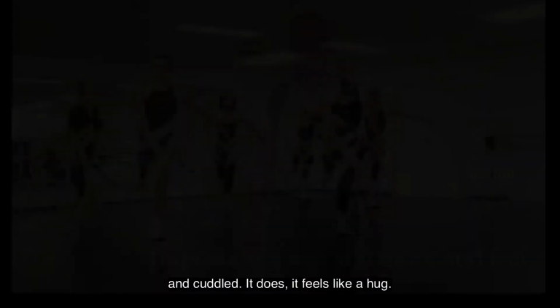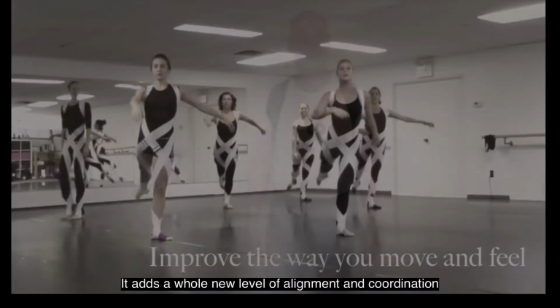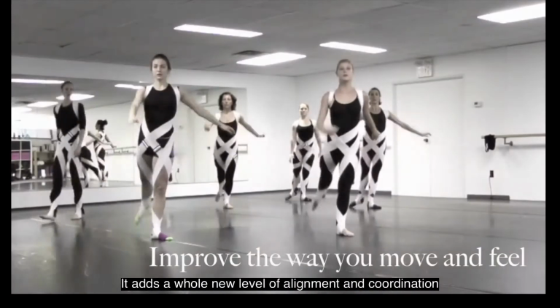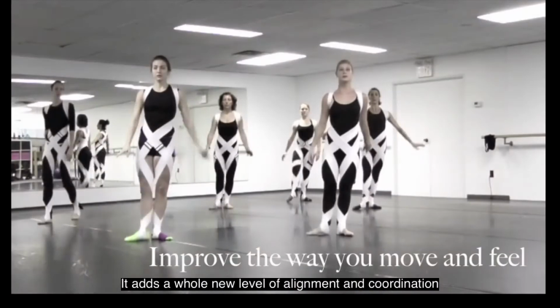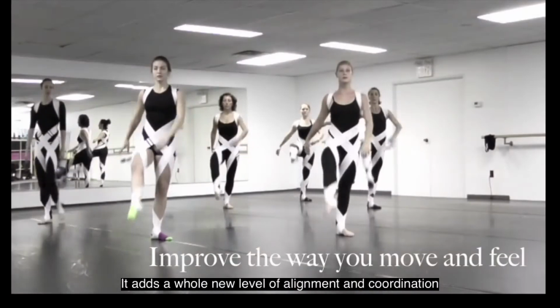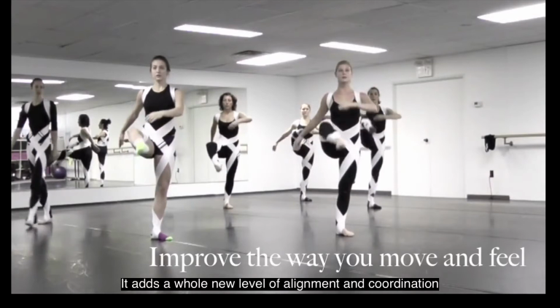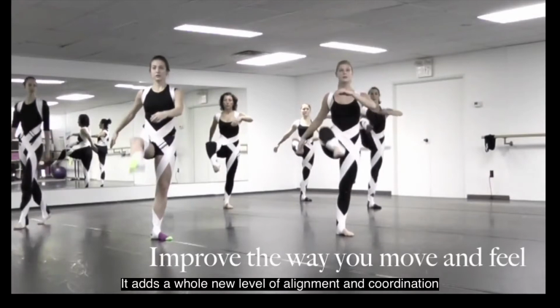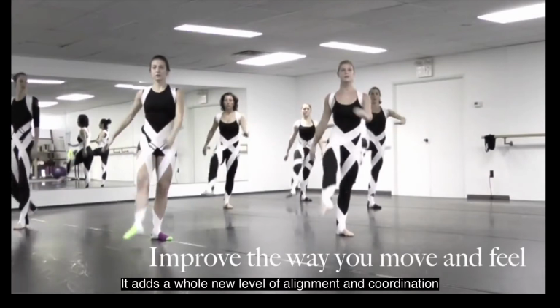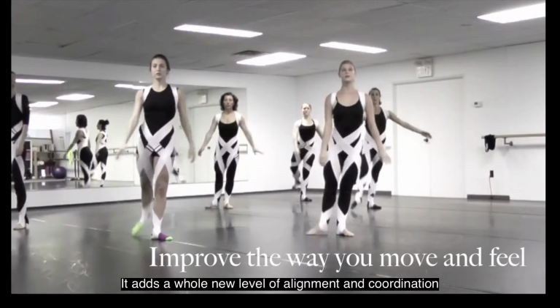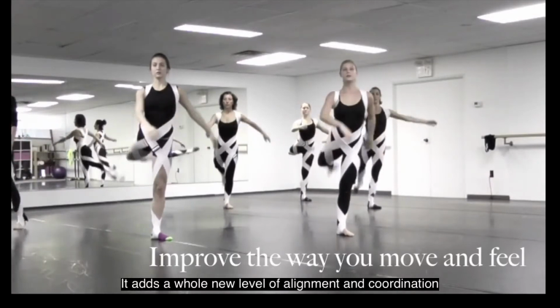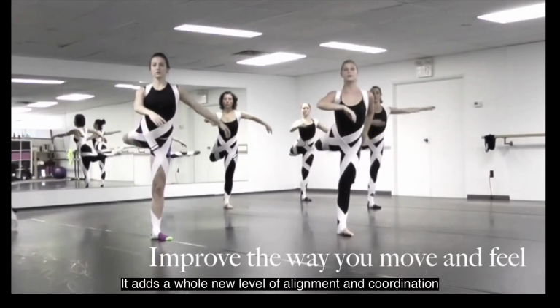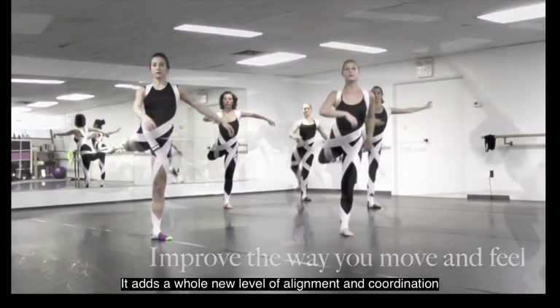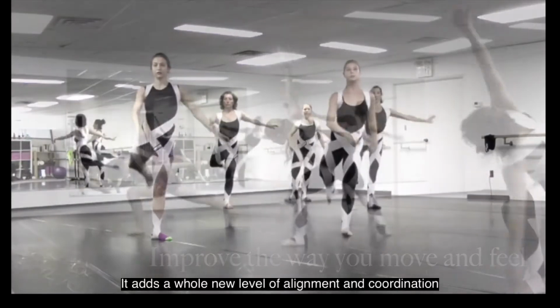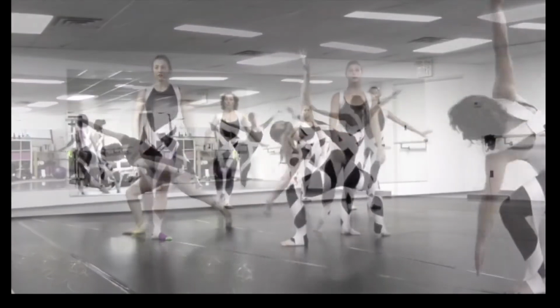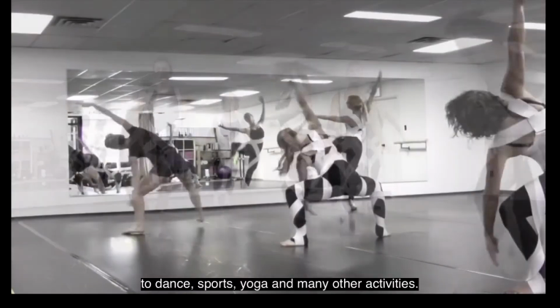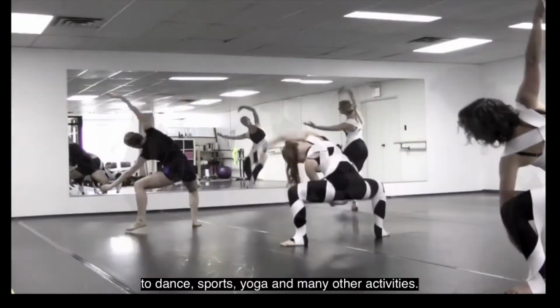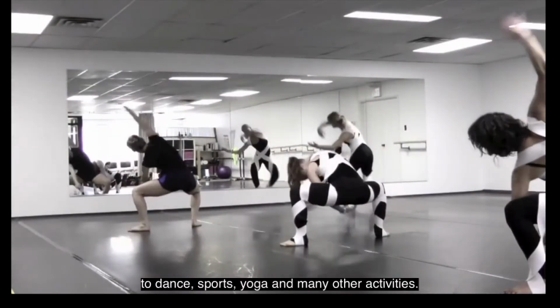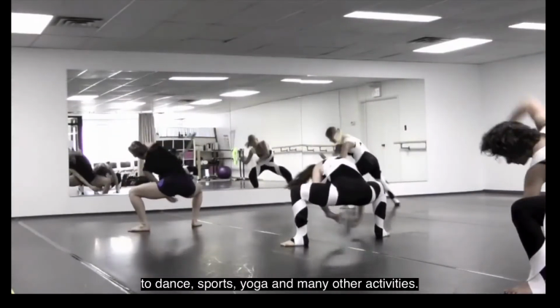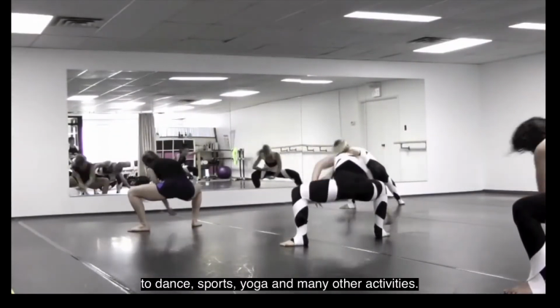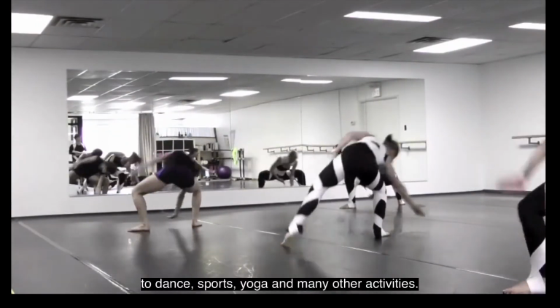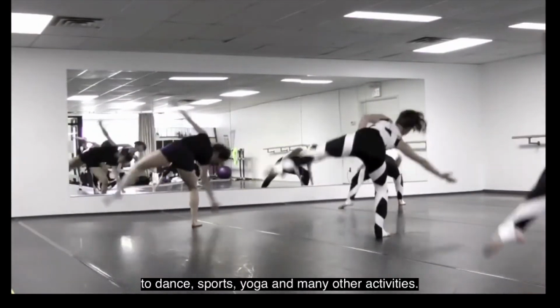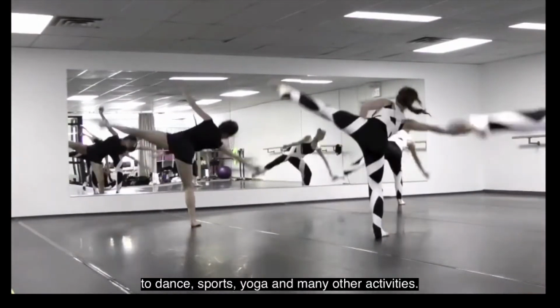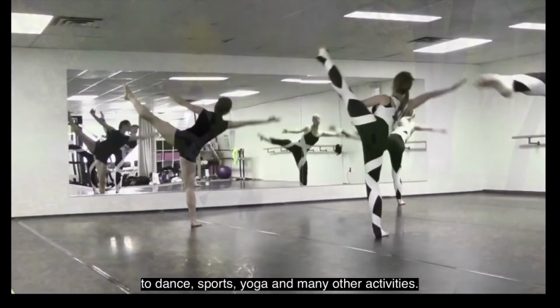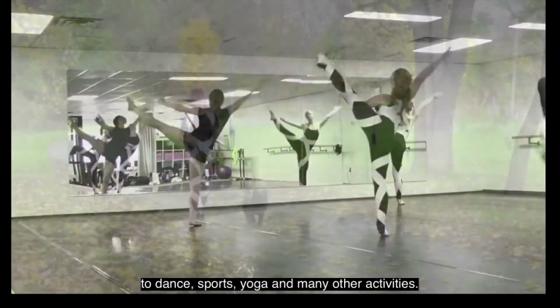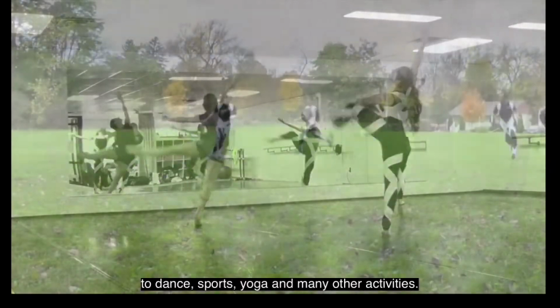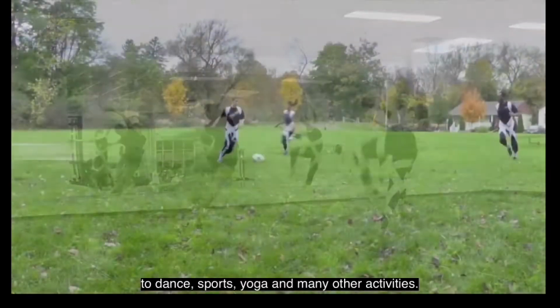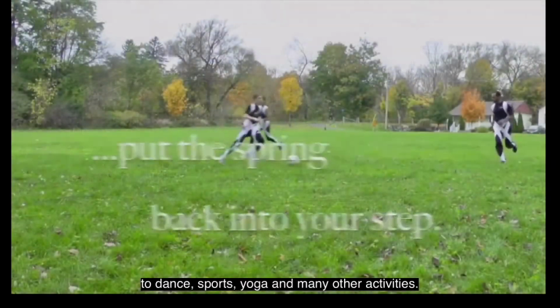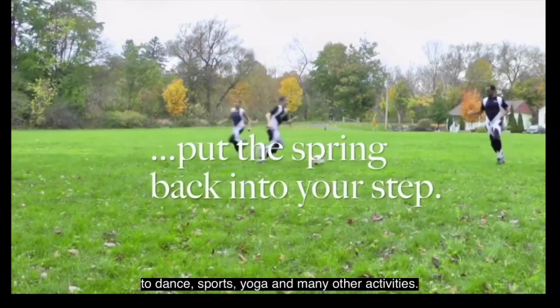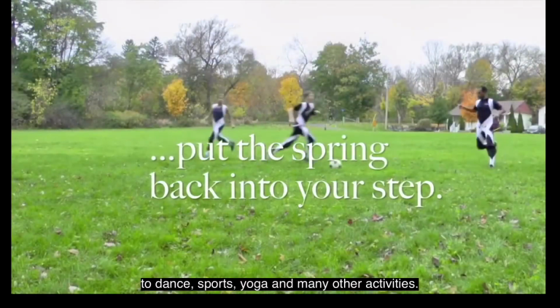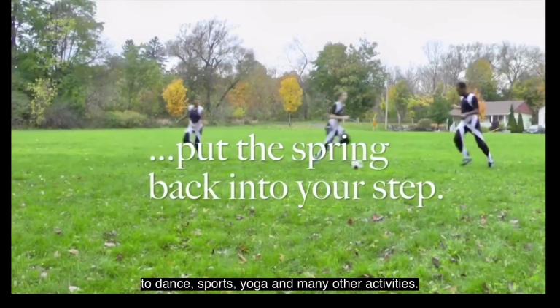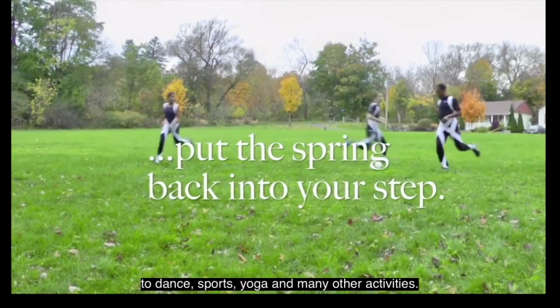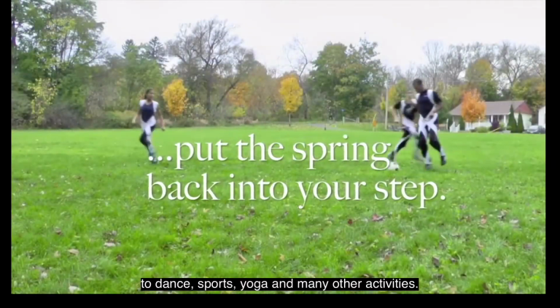It adds a whole new level of alignment and coordination to dance, sports, yoga, and many other activities.